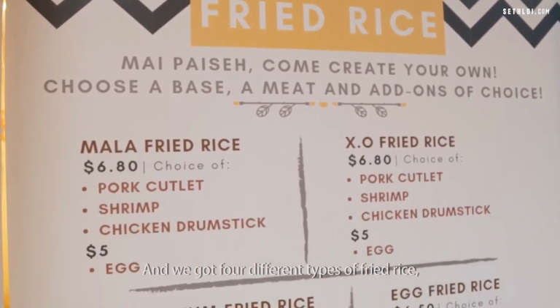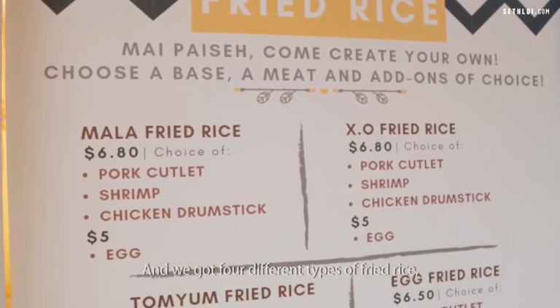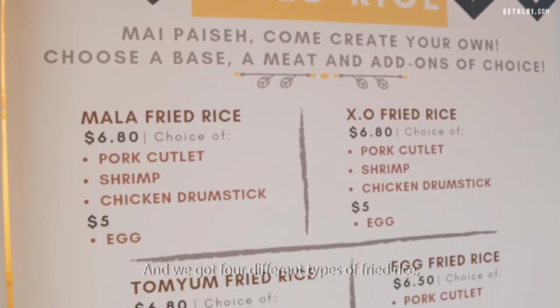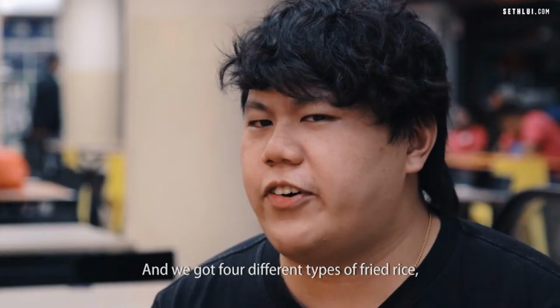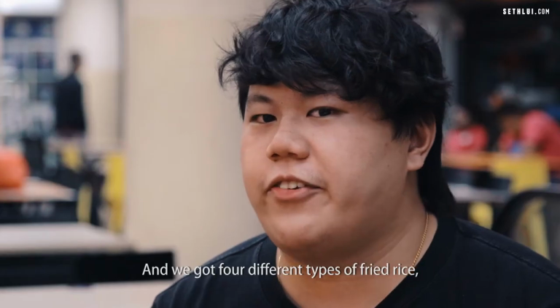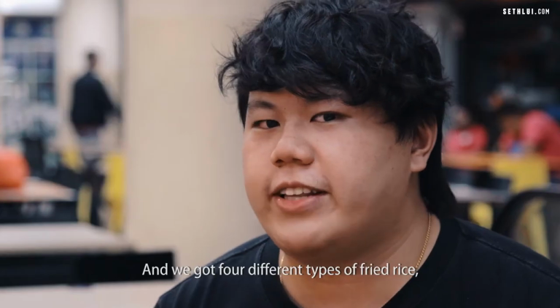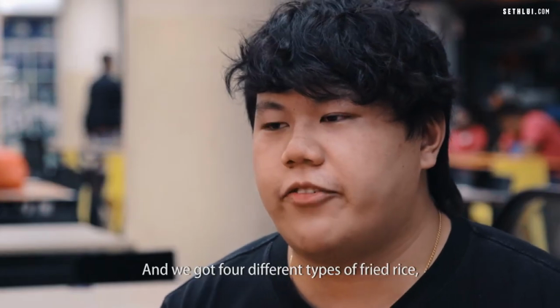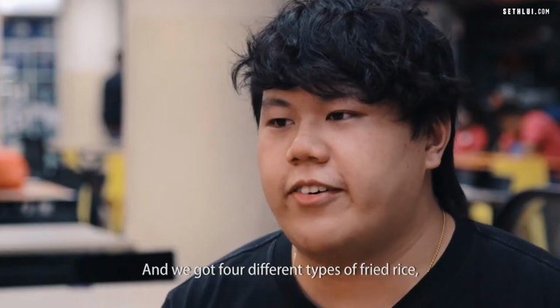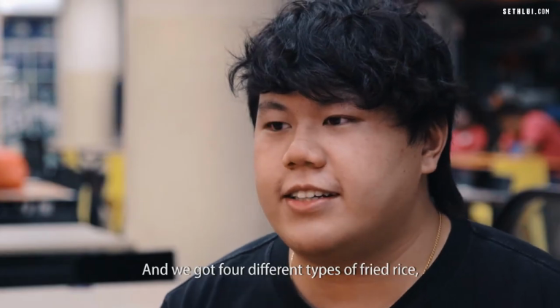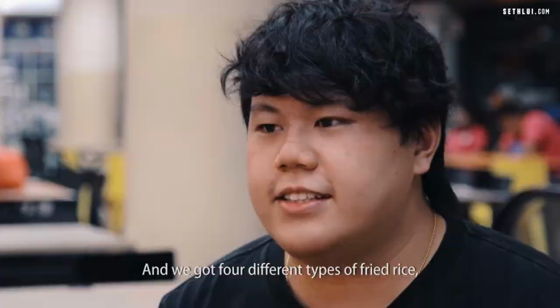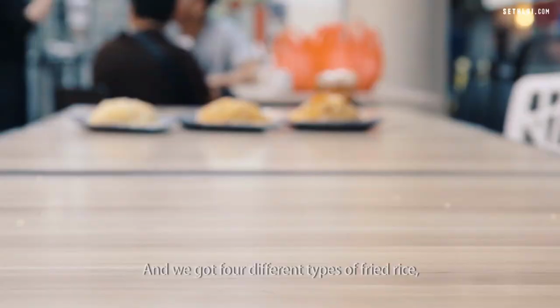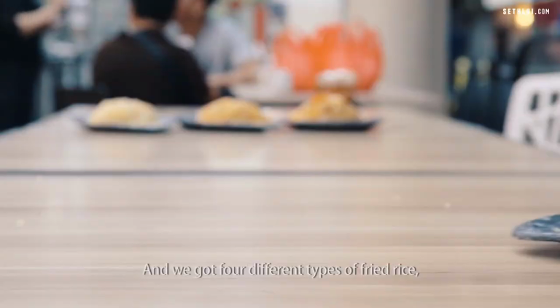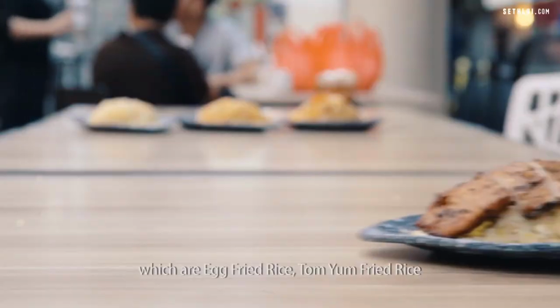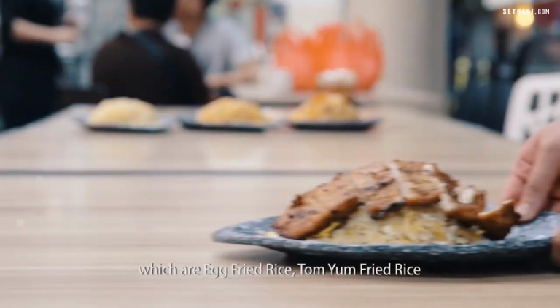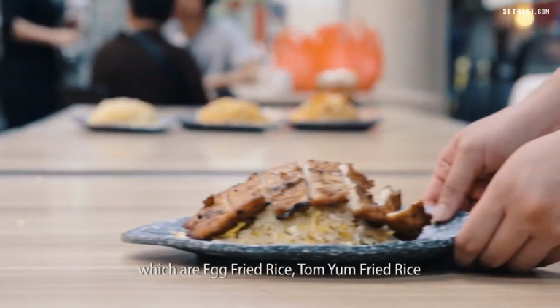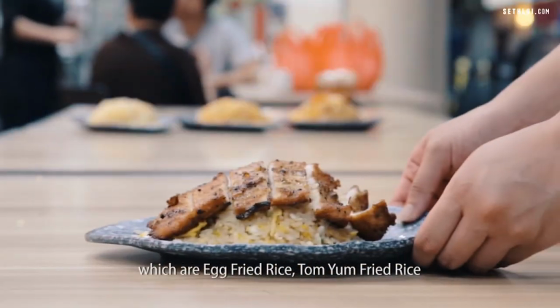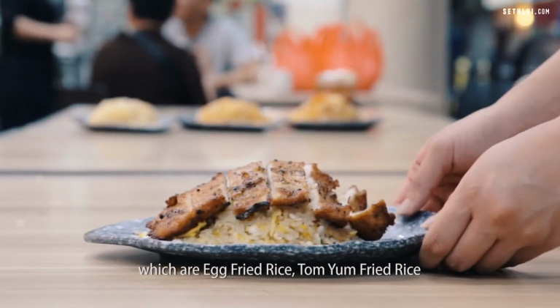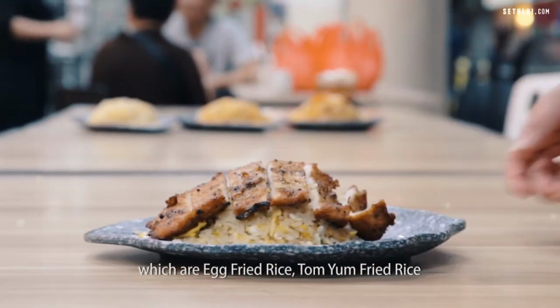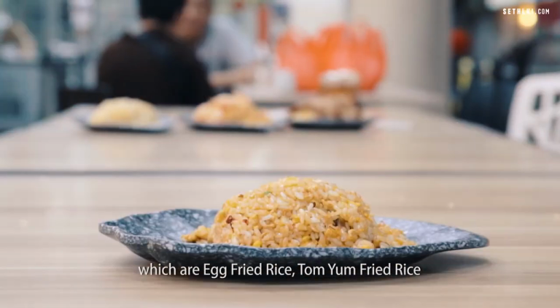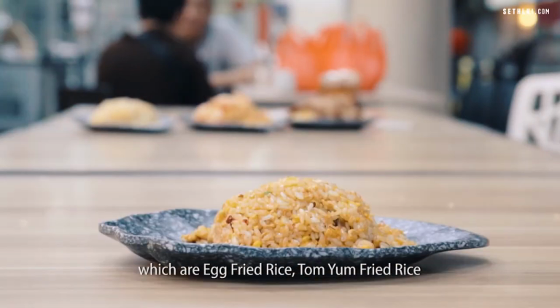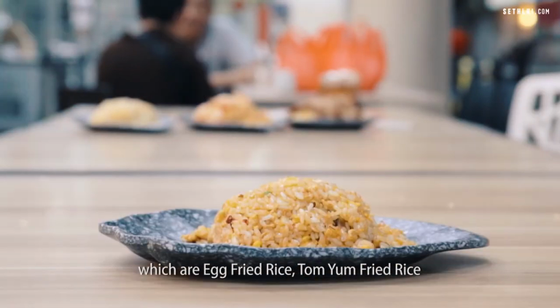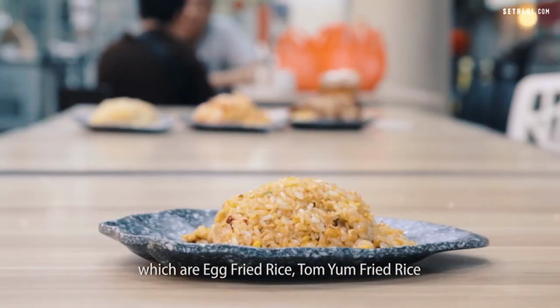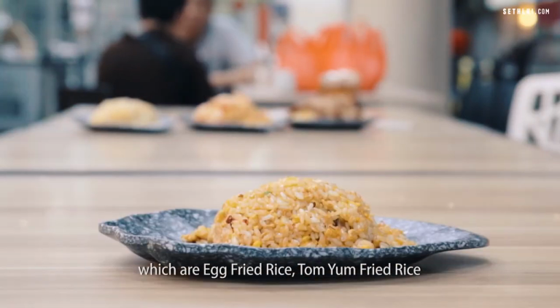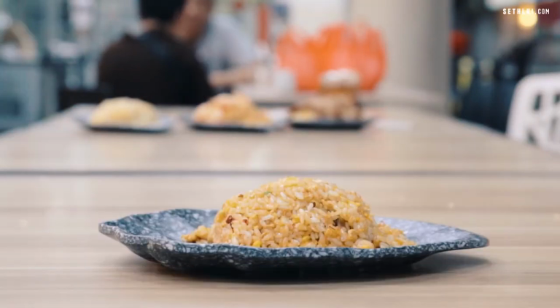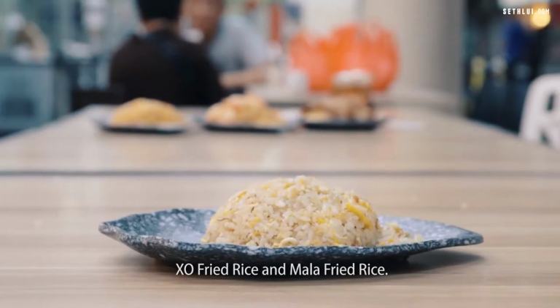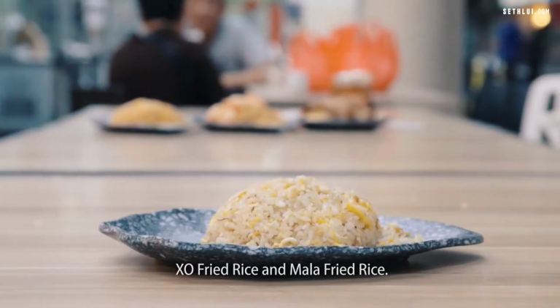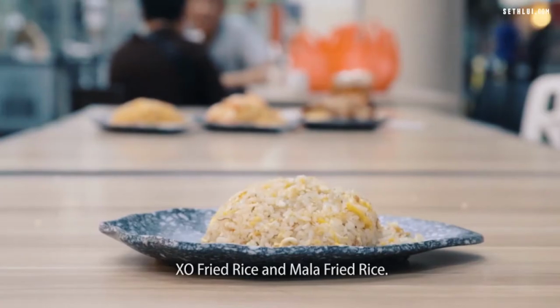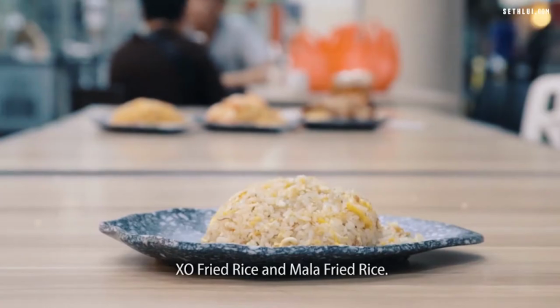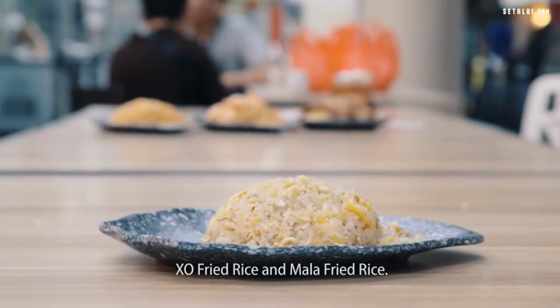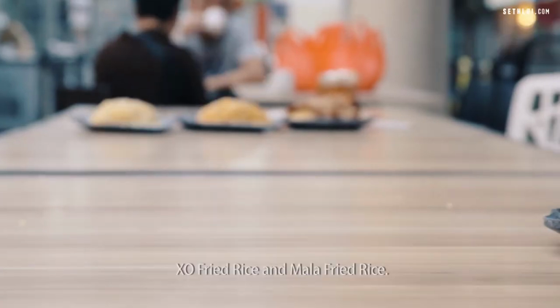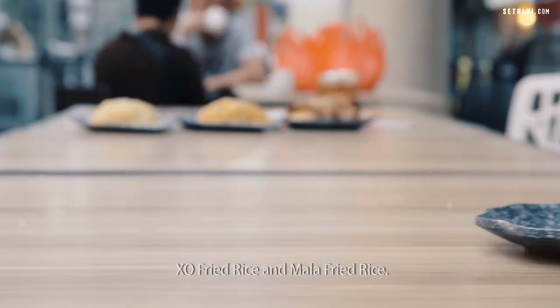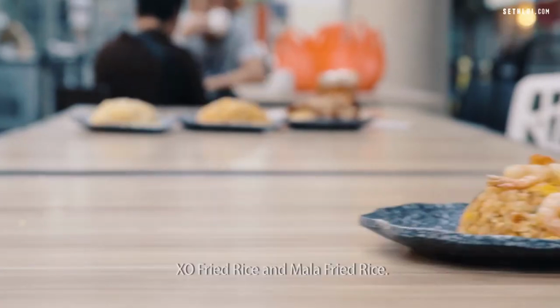We've got four different types of fried rice: egg fried rice, tom yum fried rice, original fried rice, and mala fried rice.